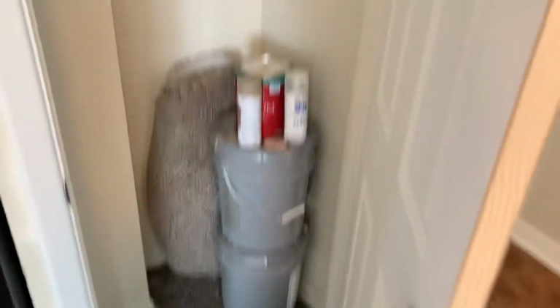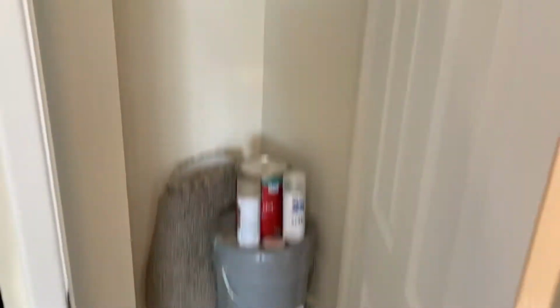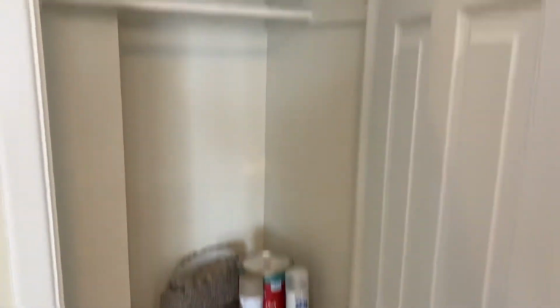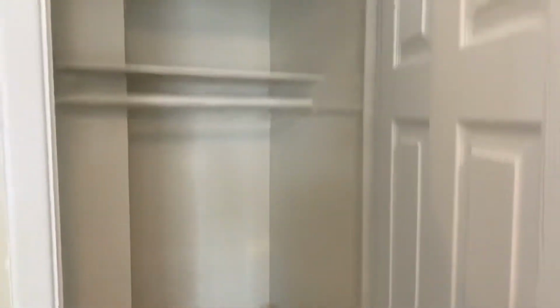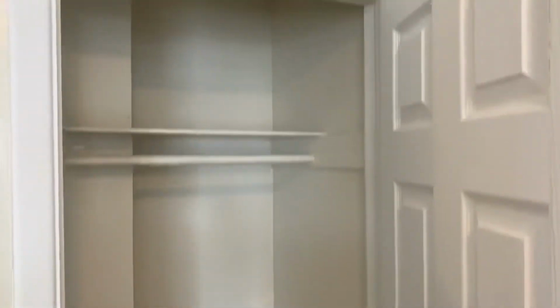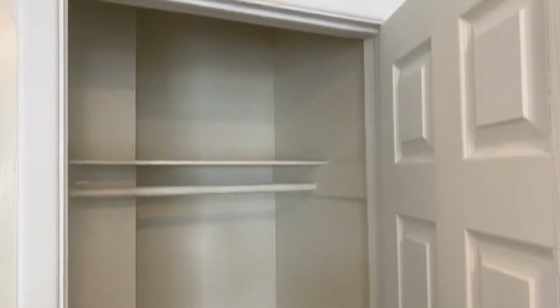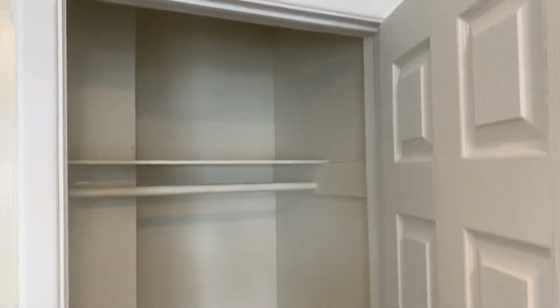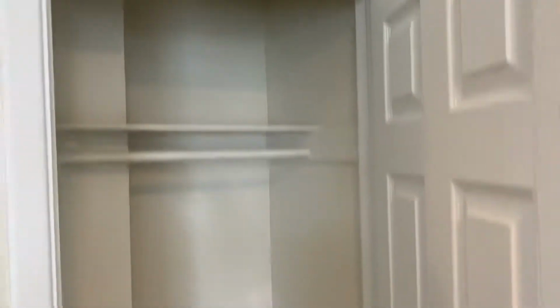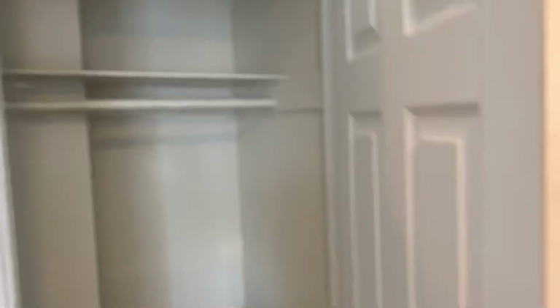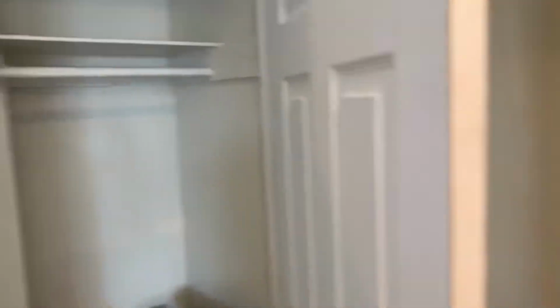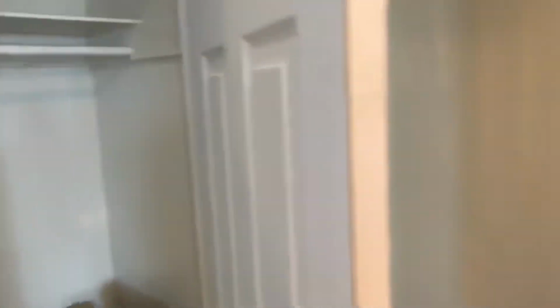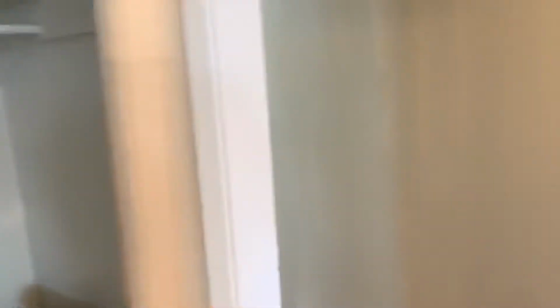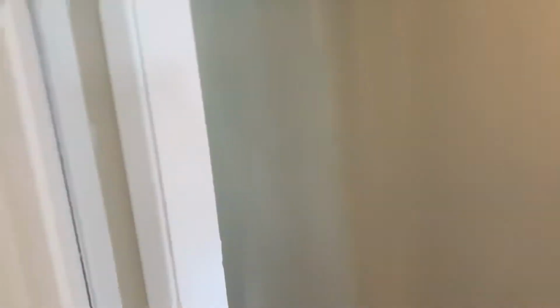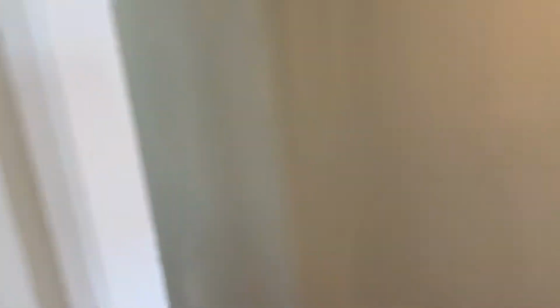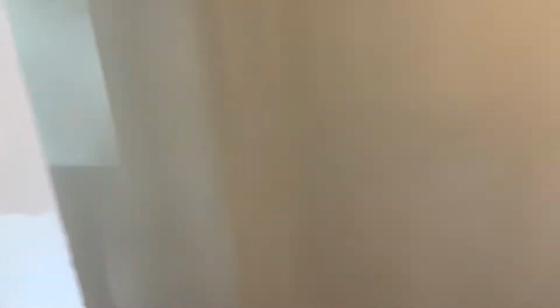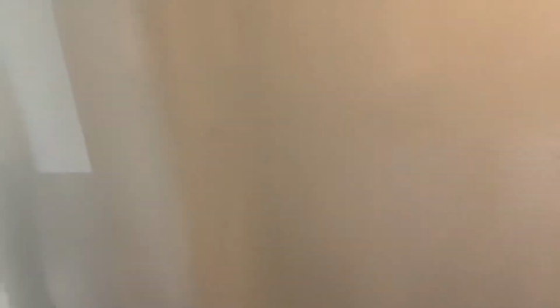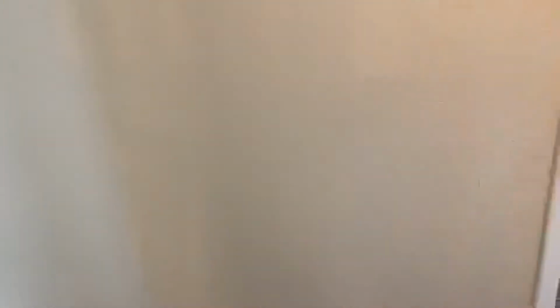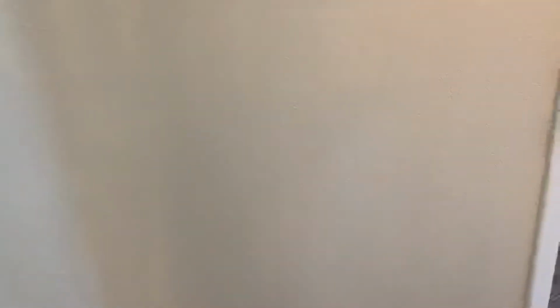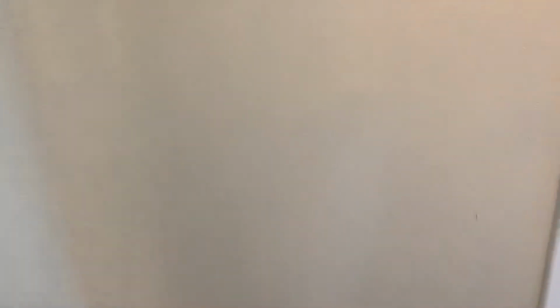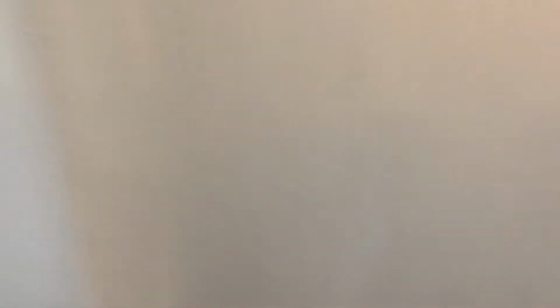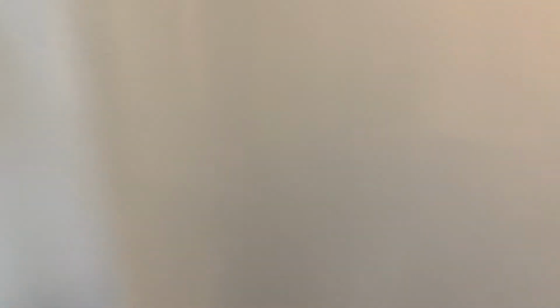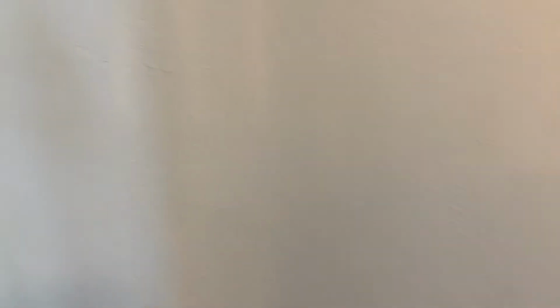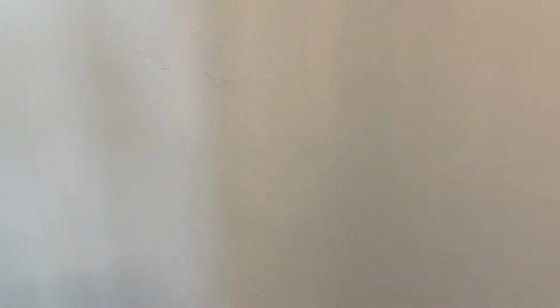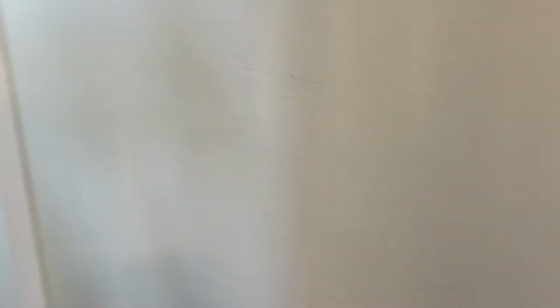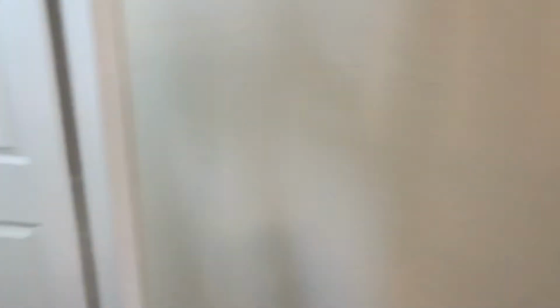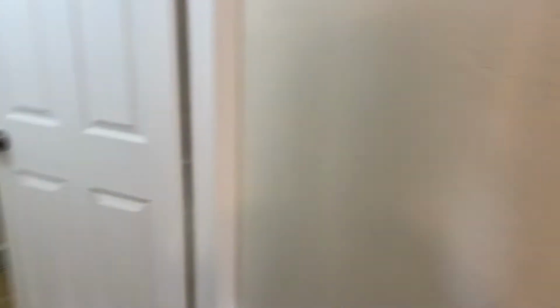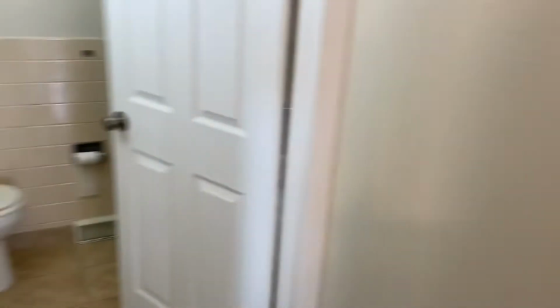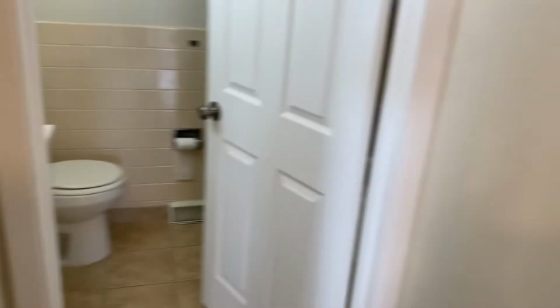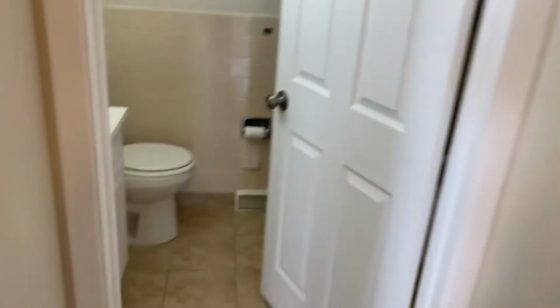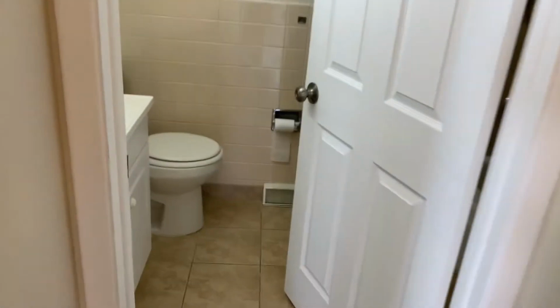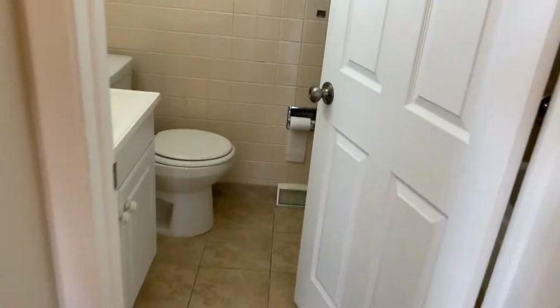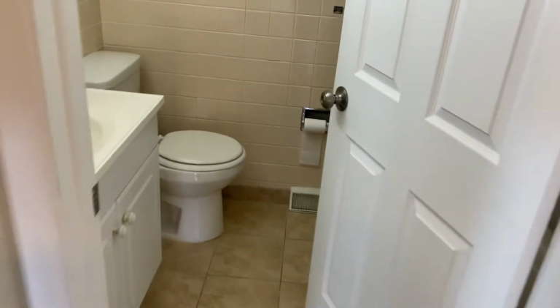There's a storage closet. The hallway here — to our left is the bathroom.